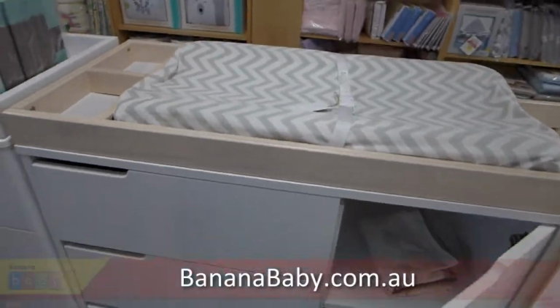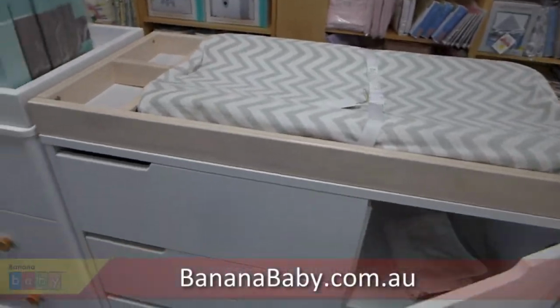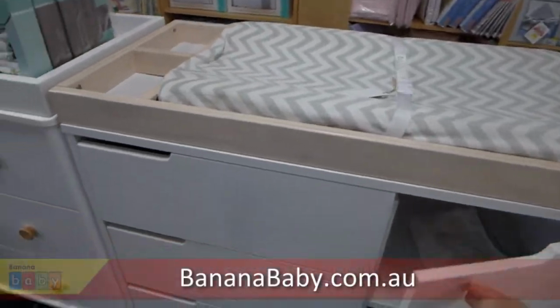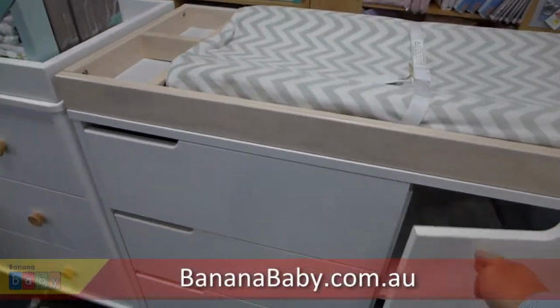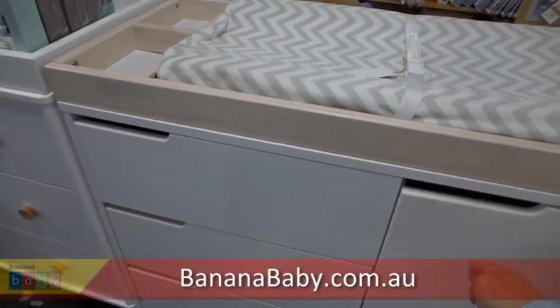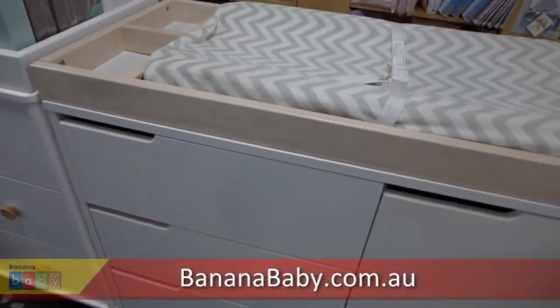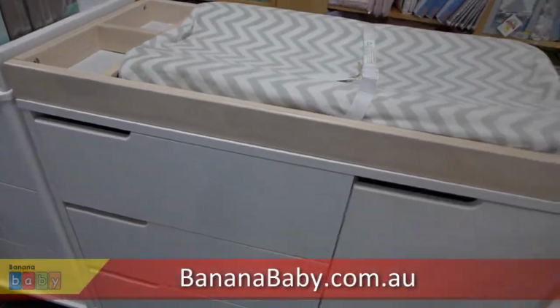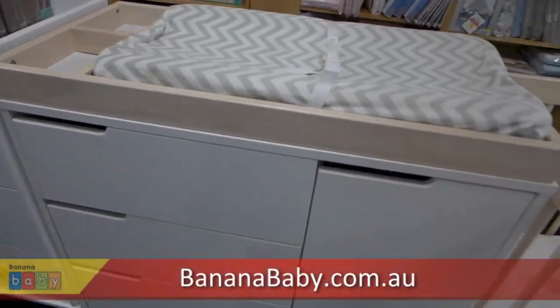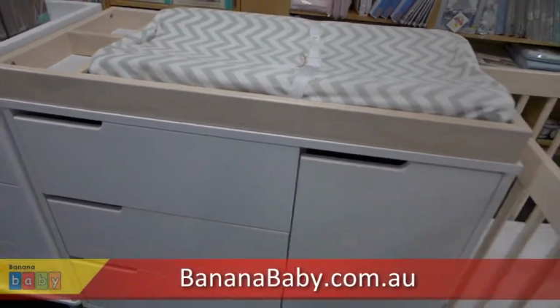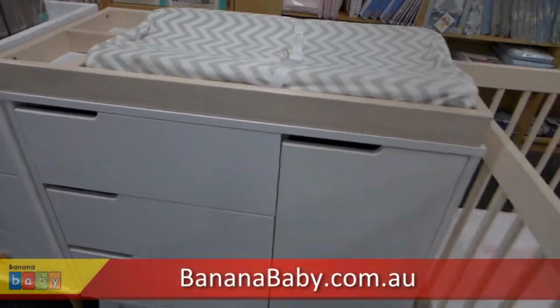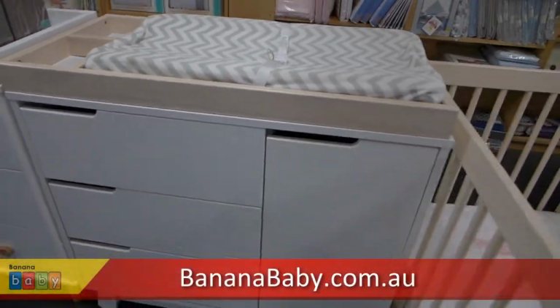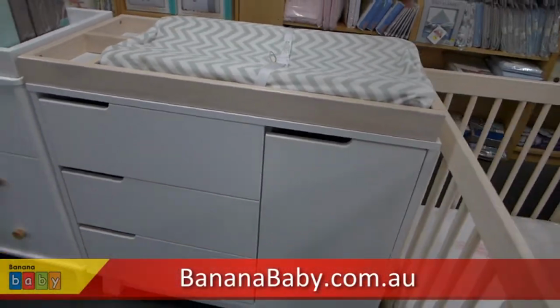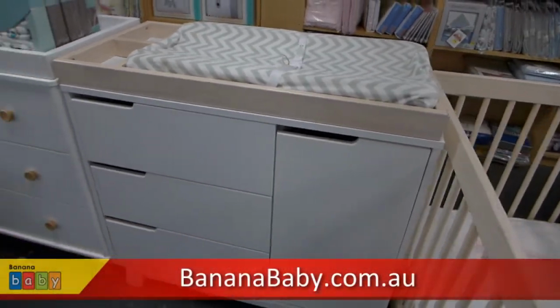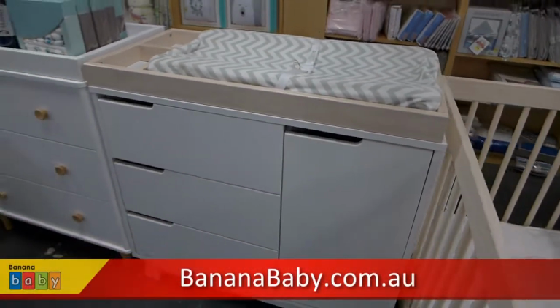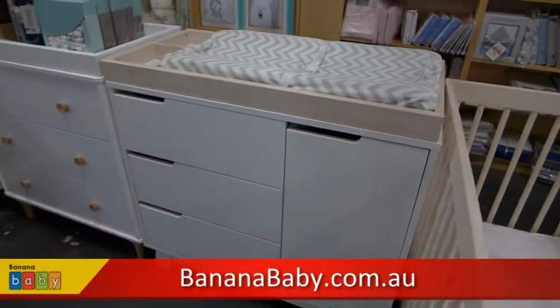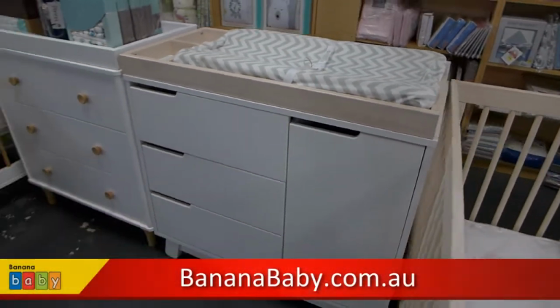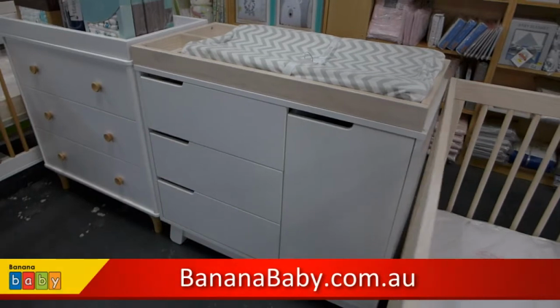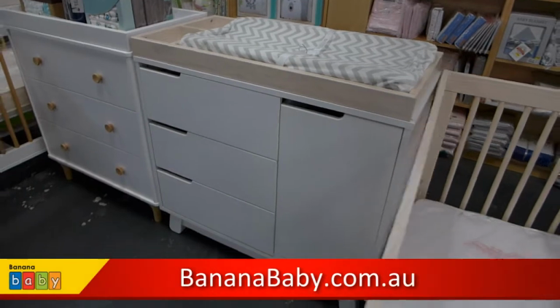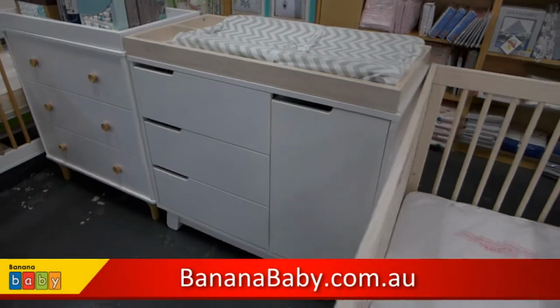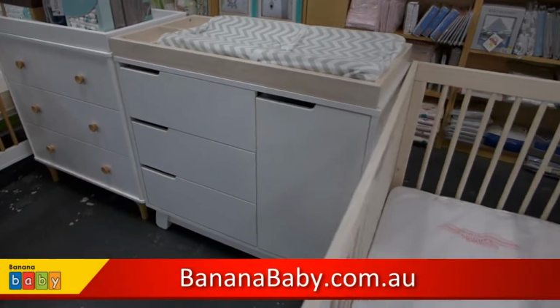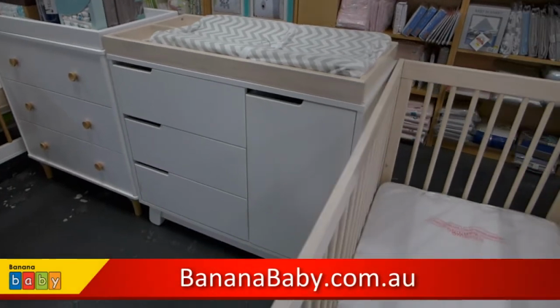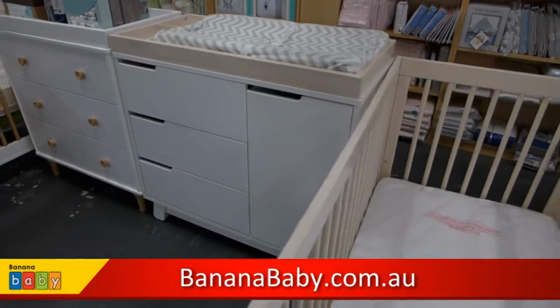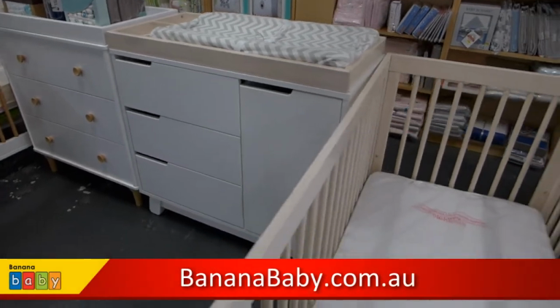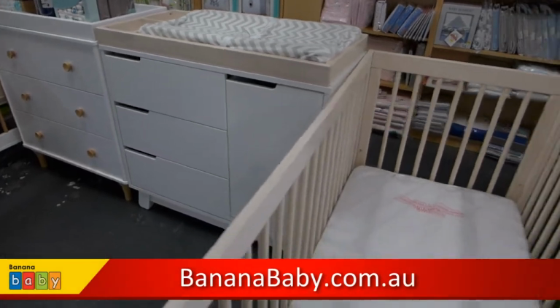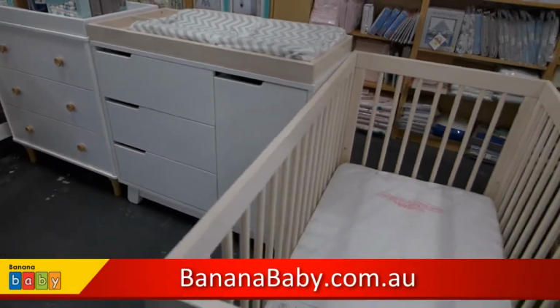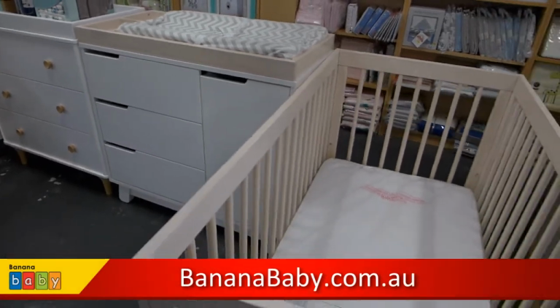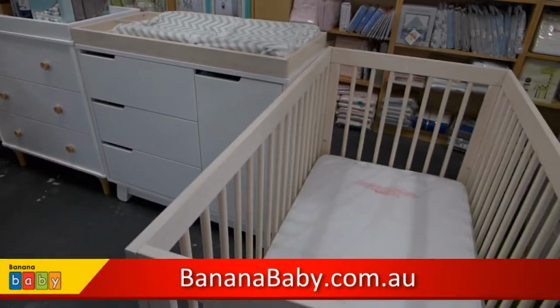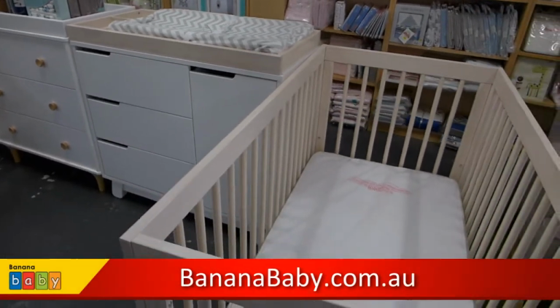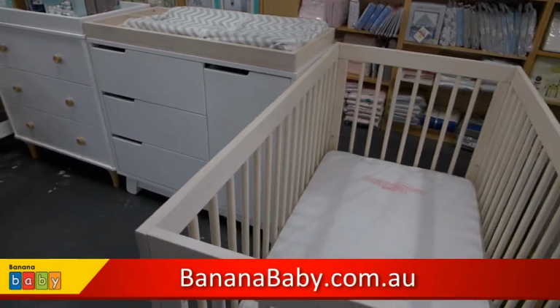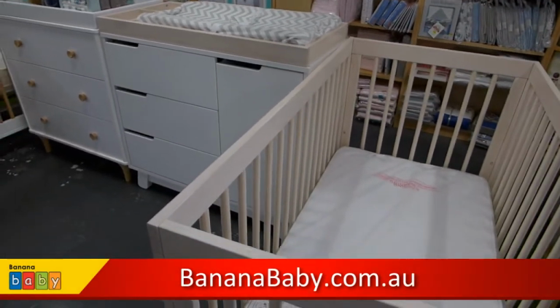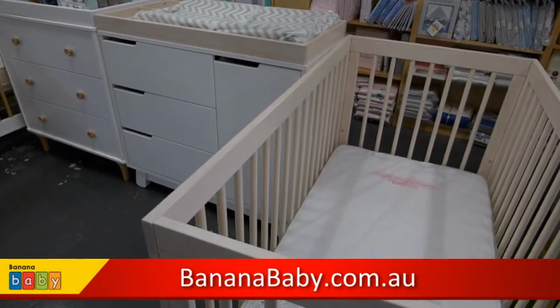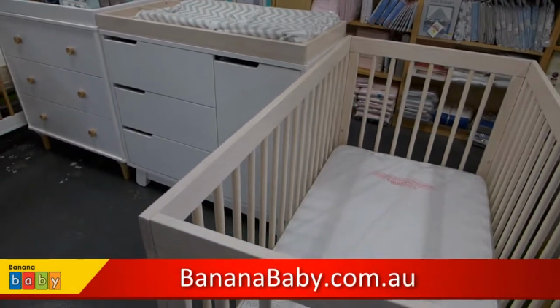The Babylato Hudson range is now available at Banana Baby.